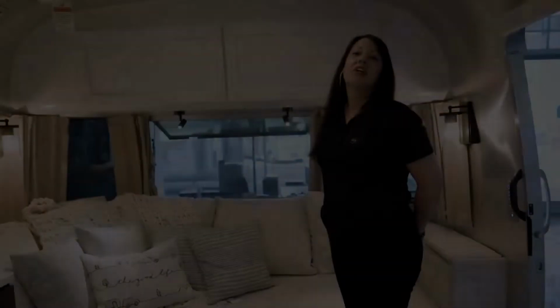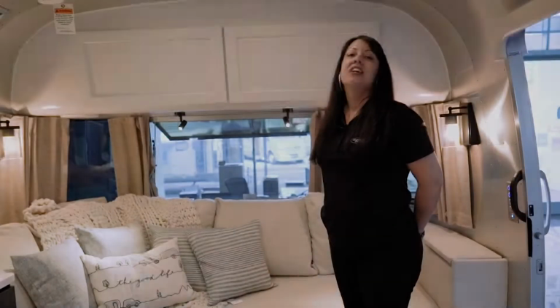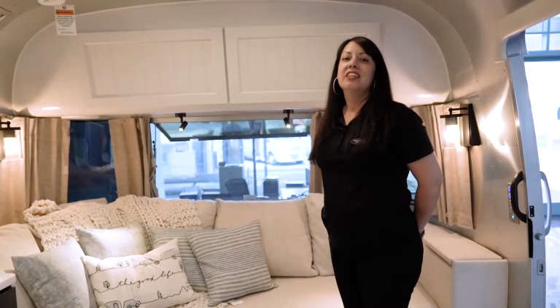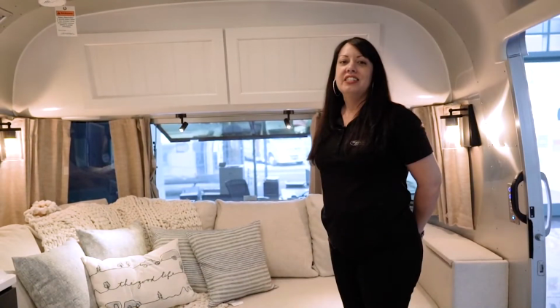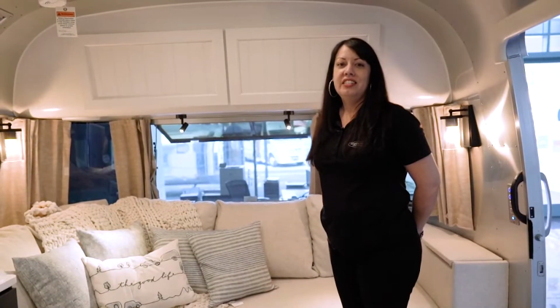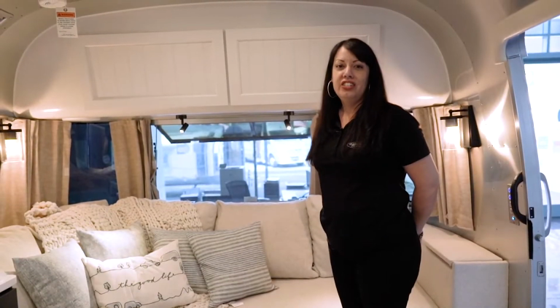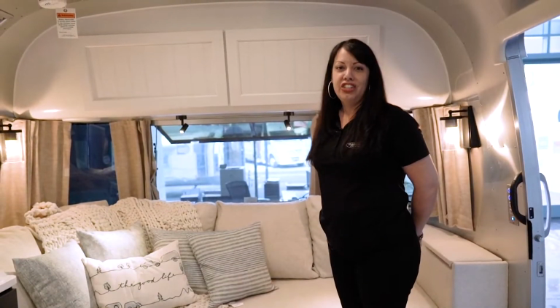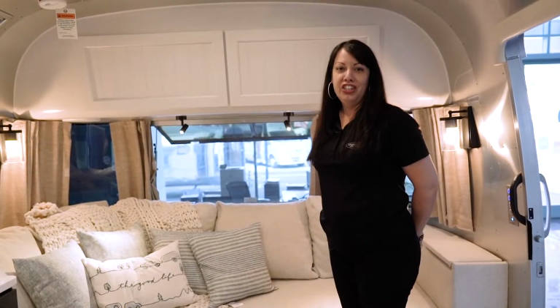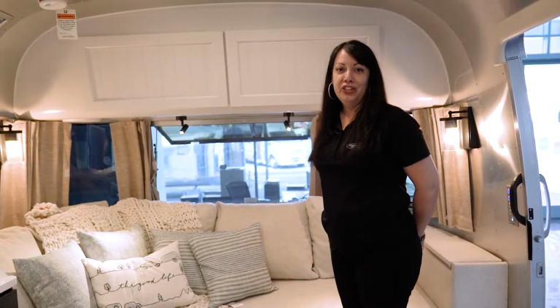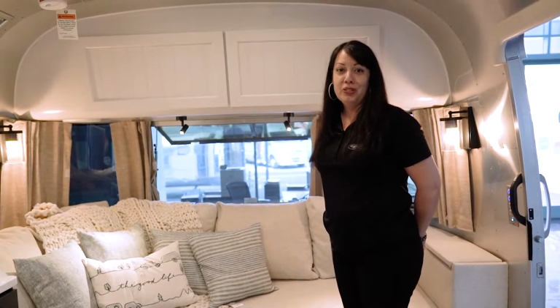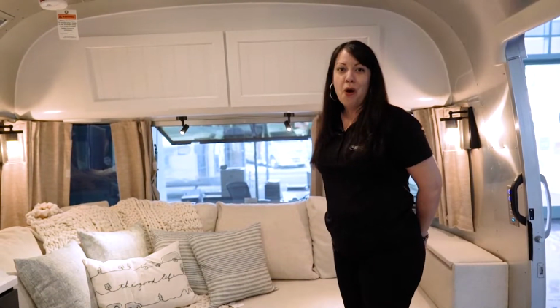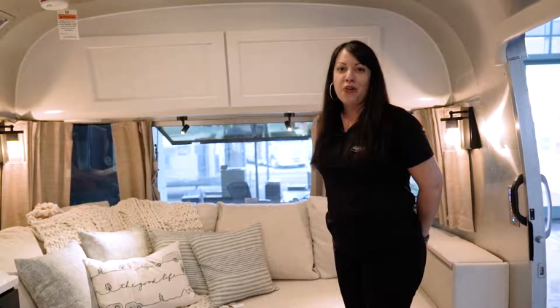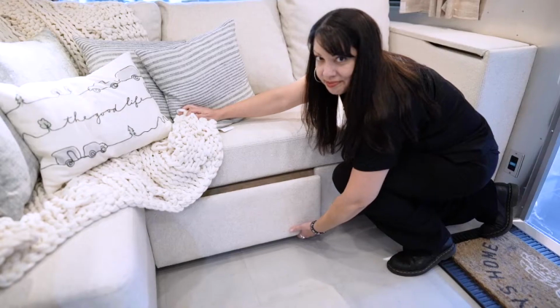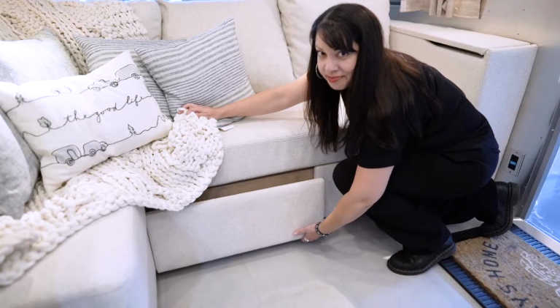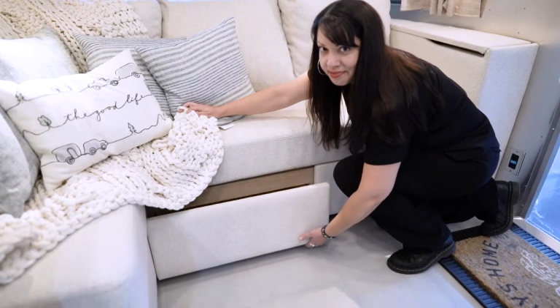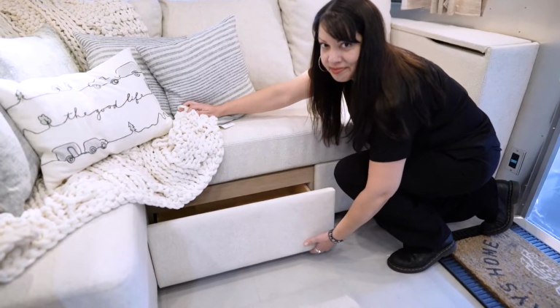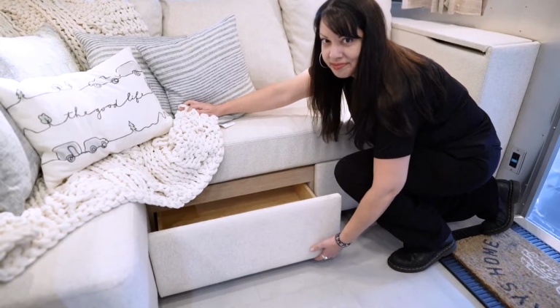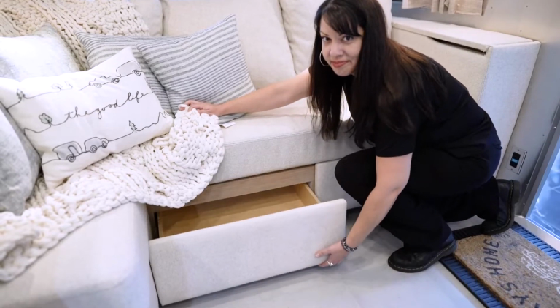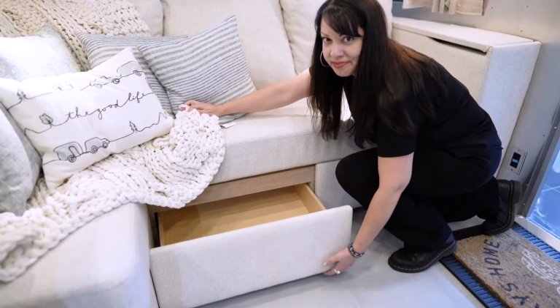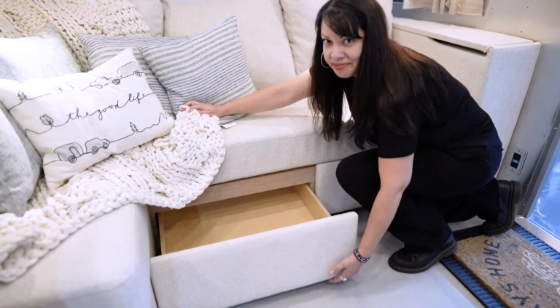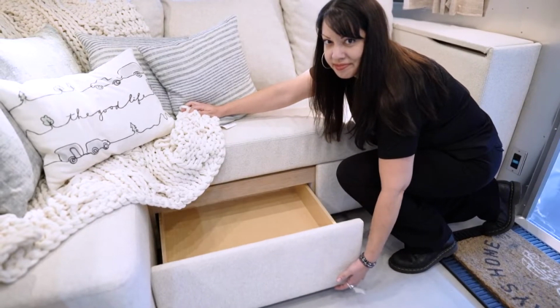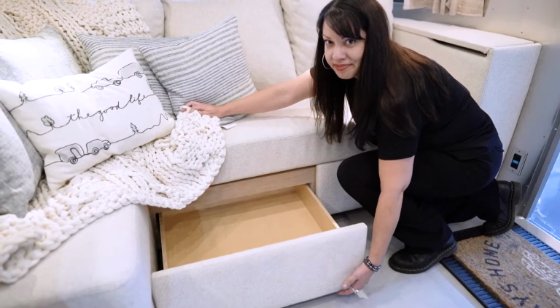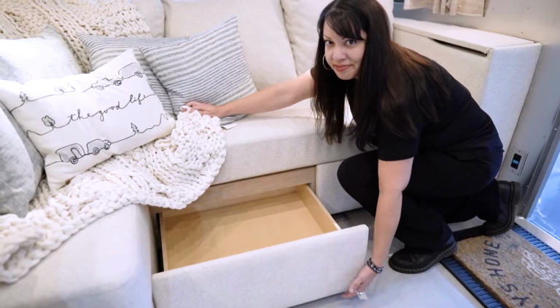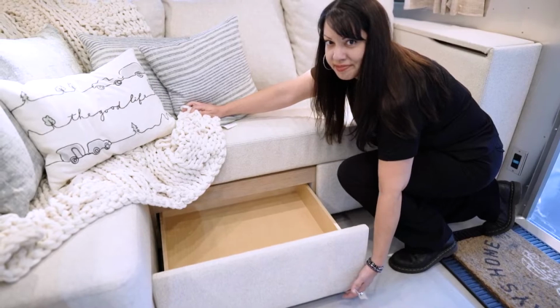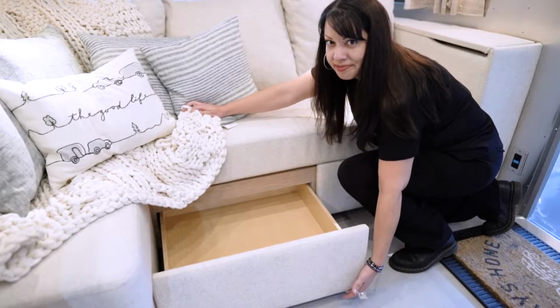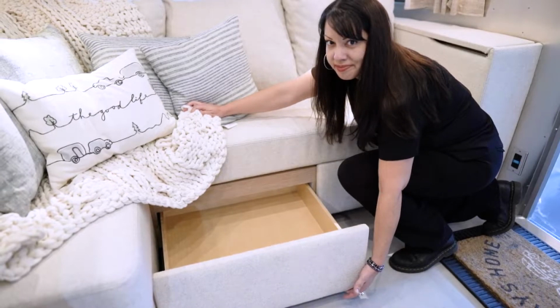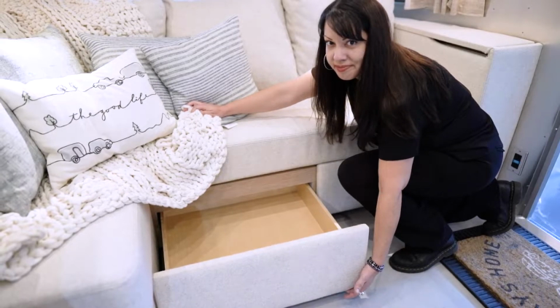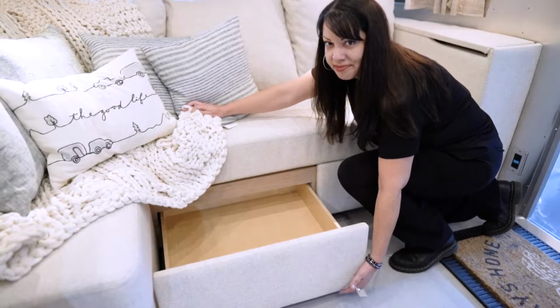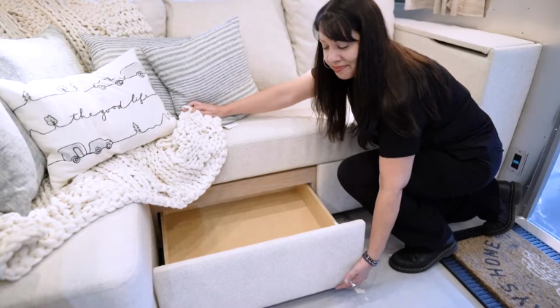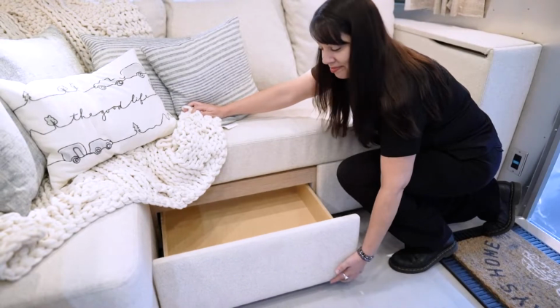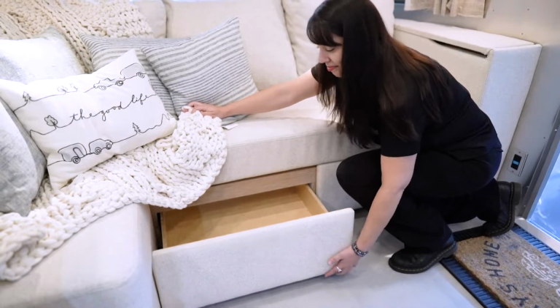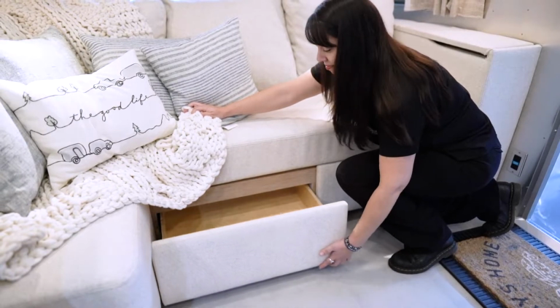This edition includes Pottery Barn's custom sofa with extra storage down below.